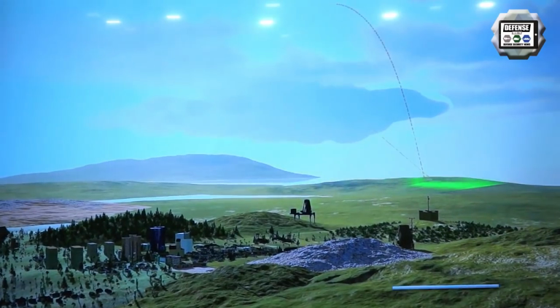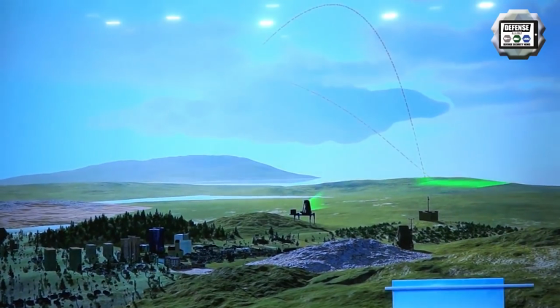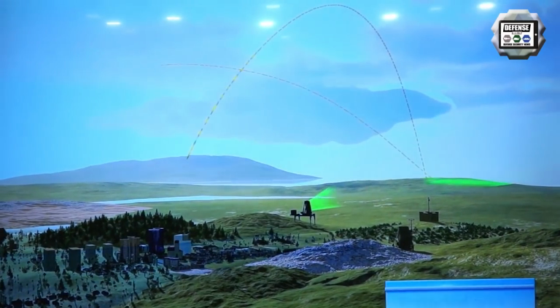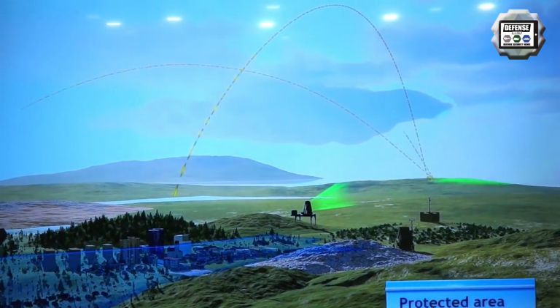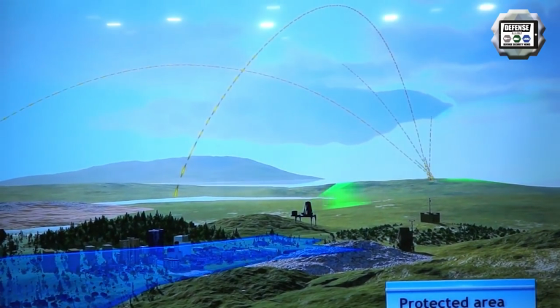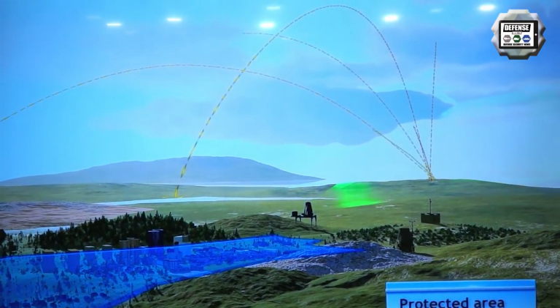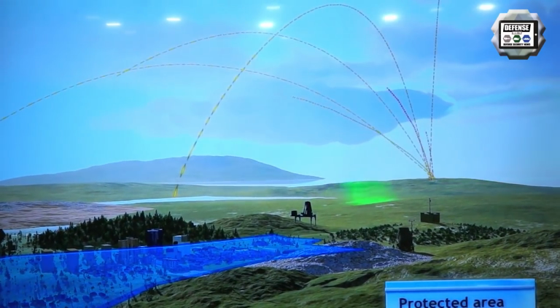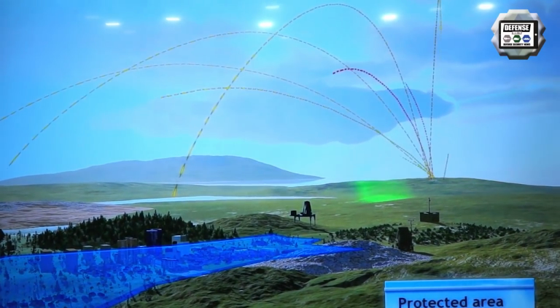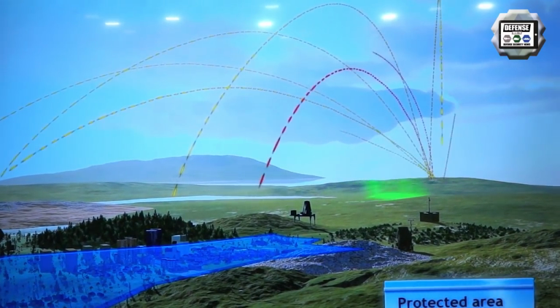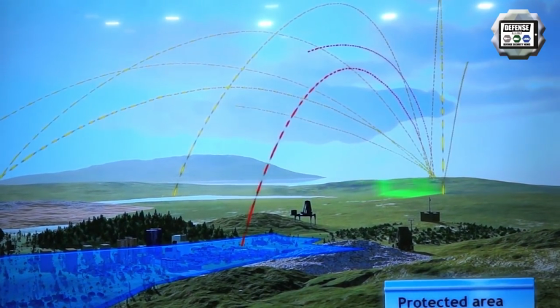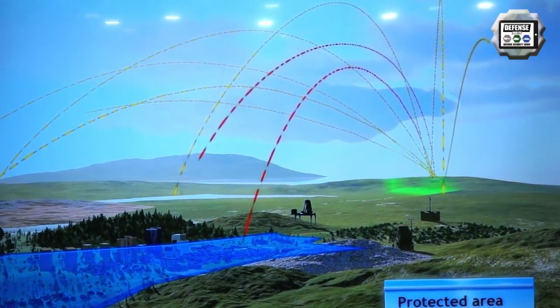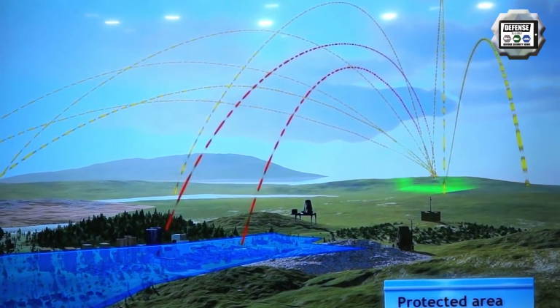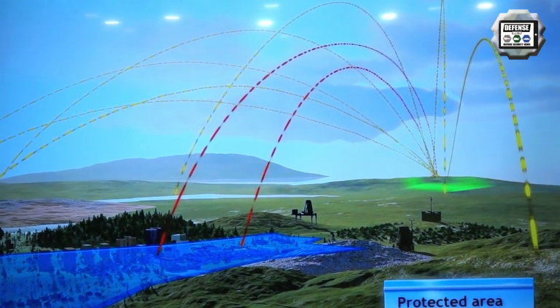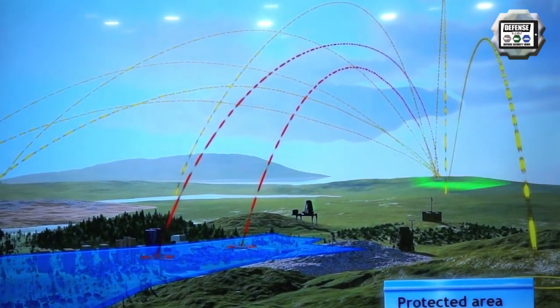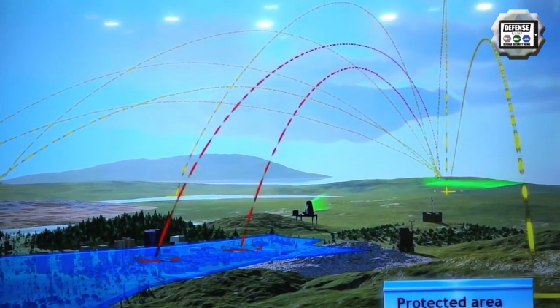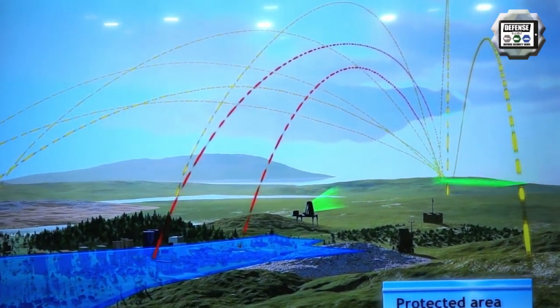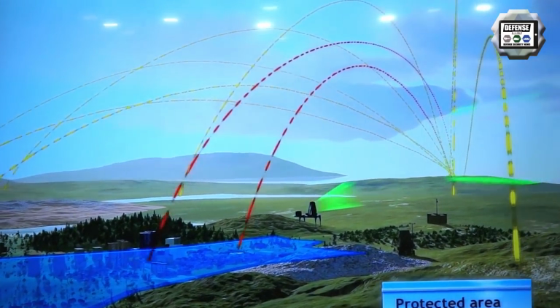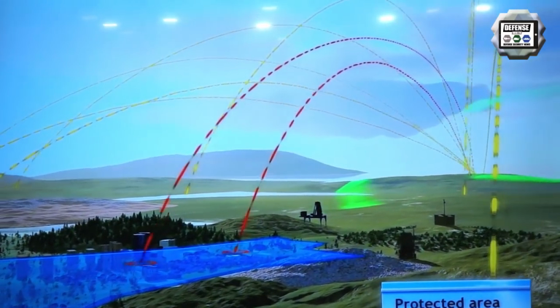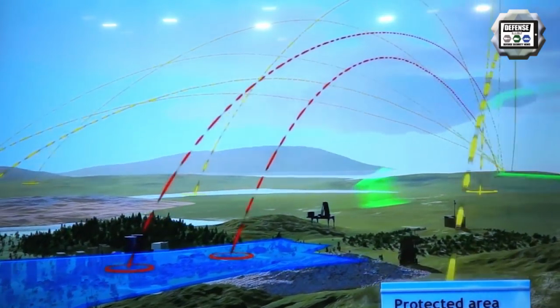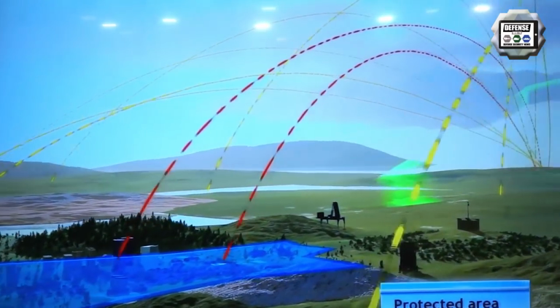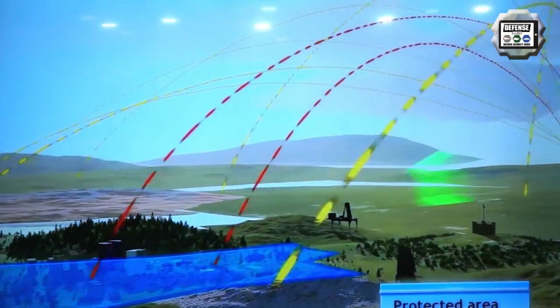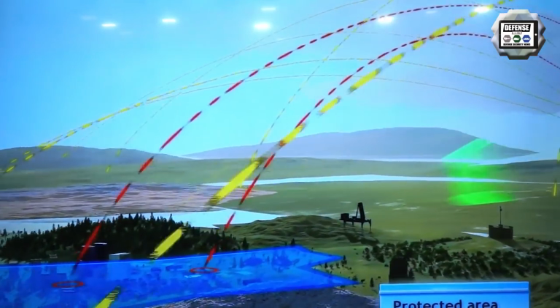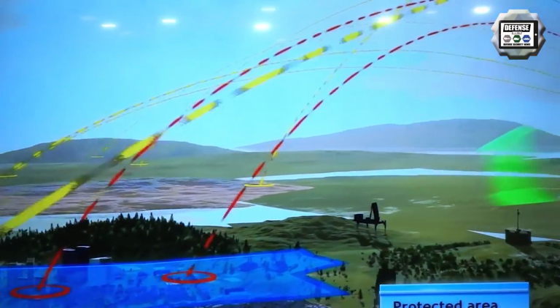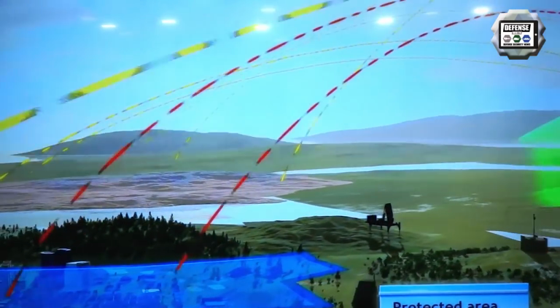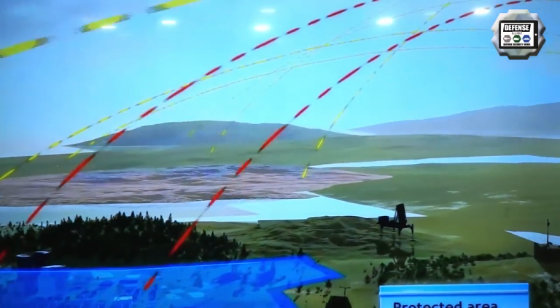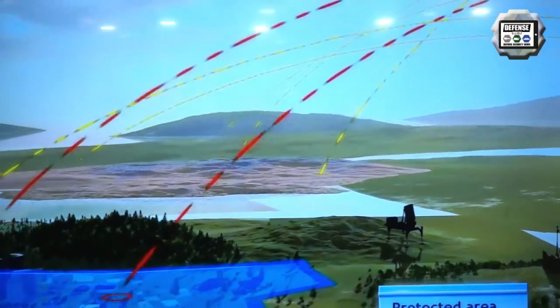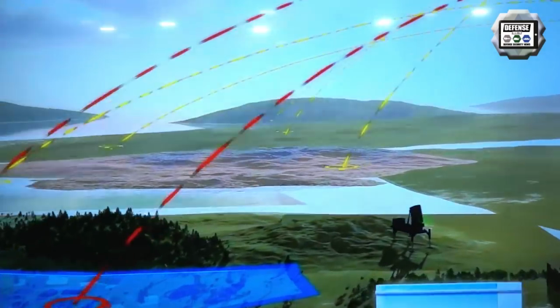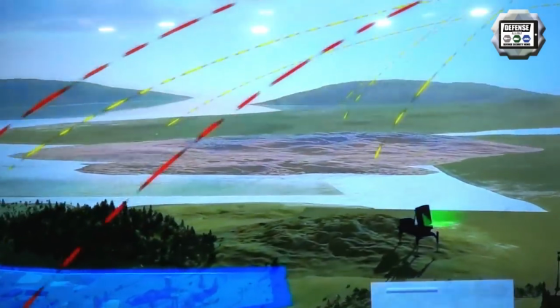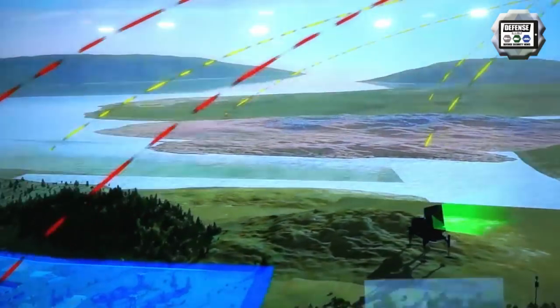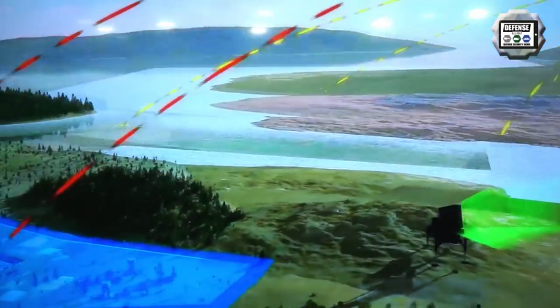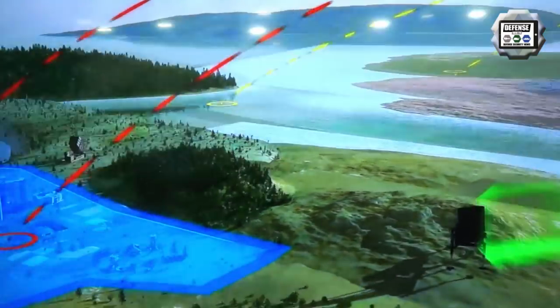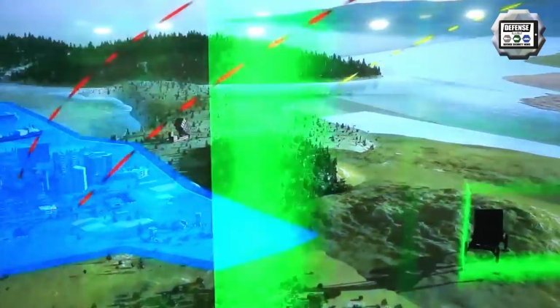We can, to an extent — this is unclassified — it's about a 15 kilometer range. That's 360 degrees from the launcher.